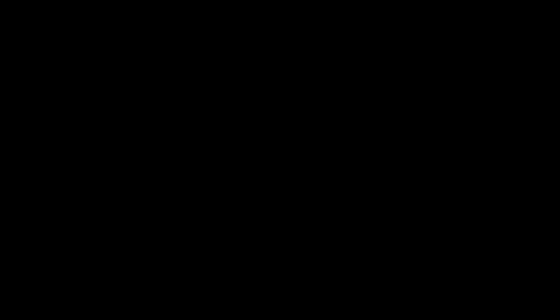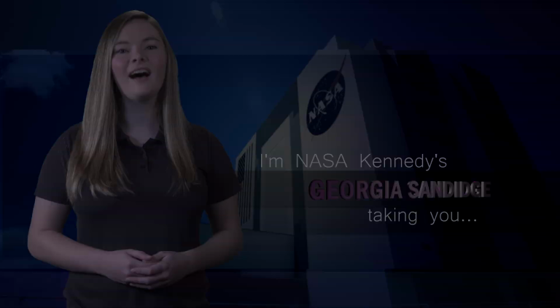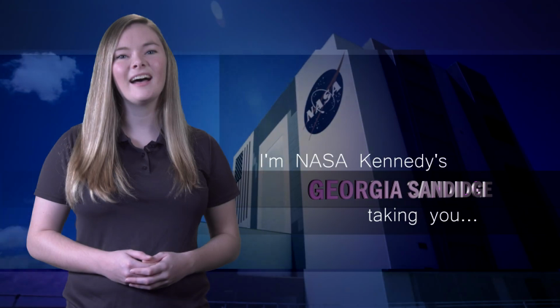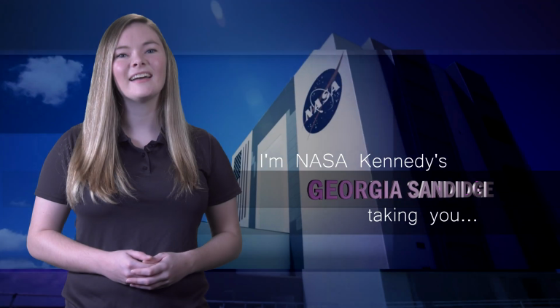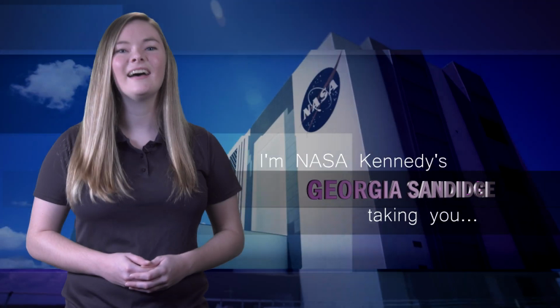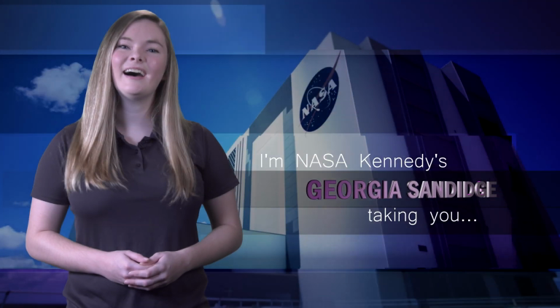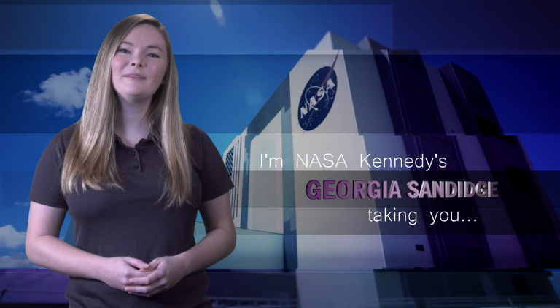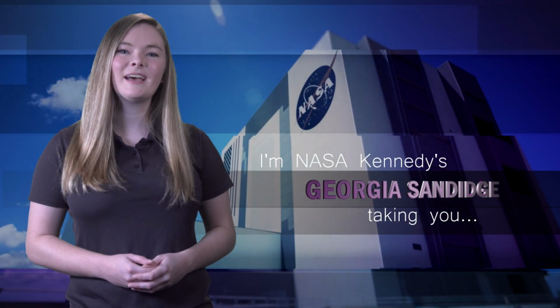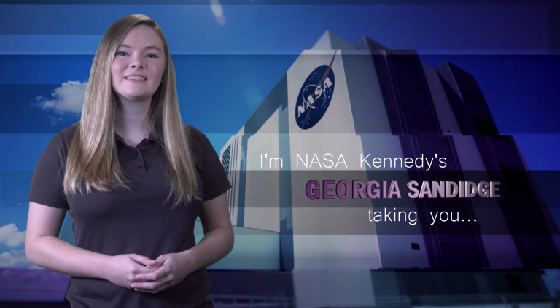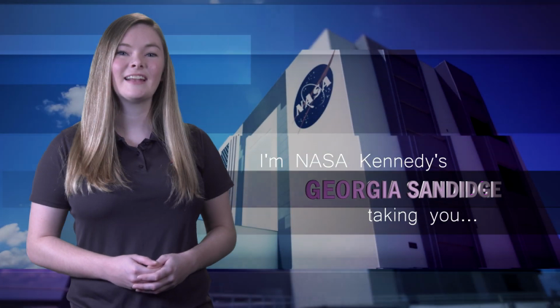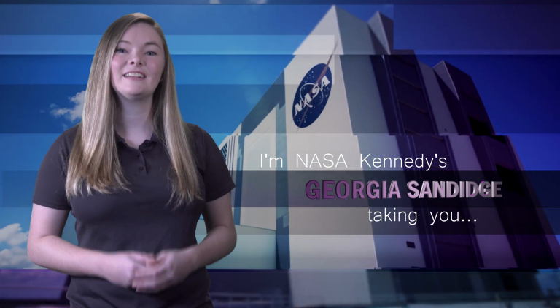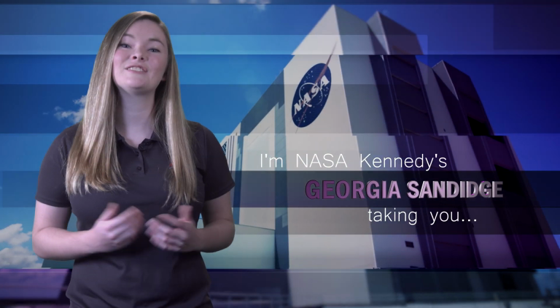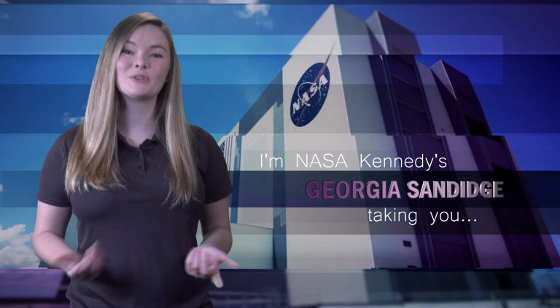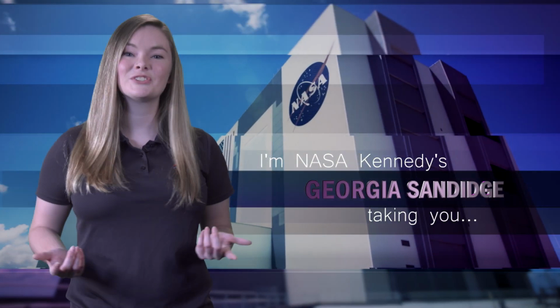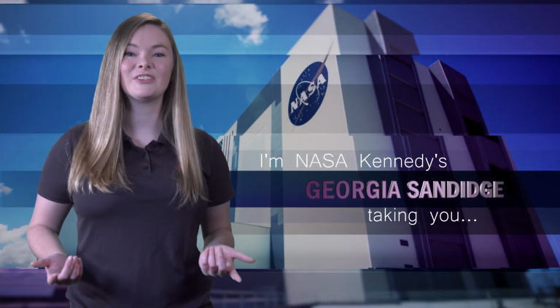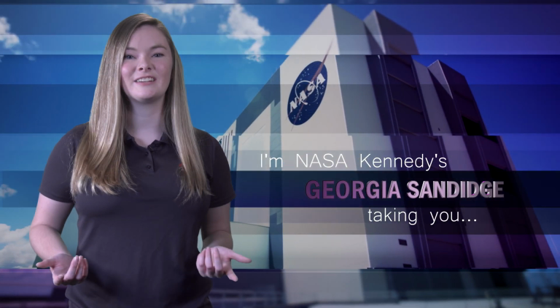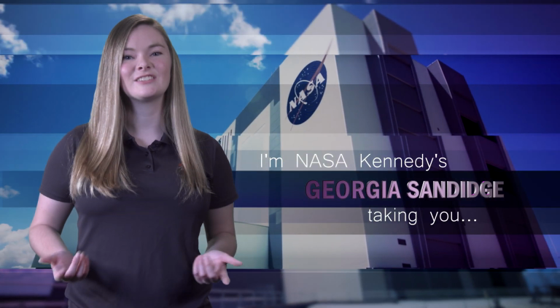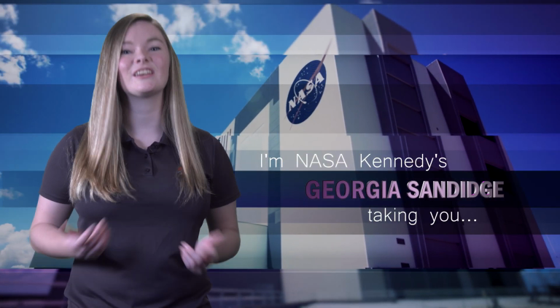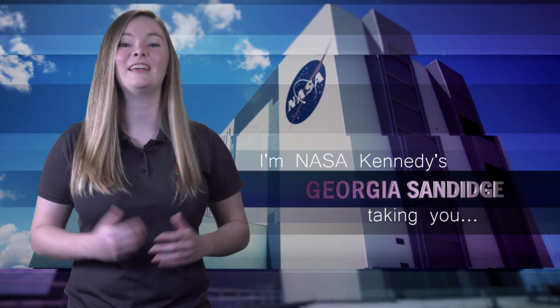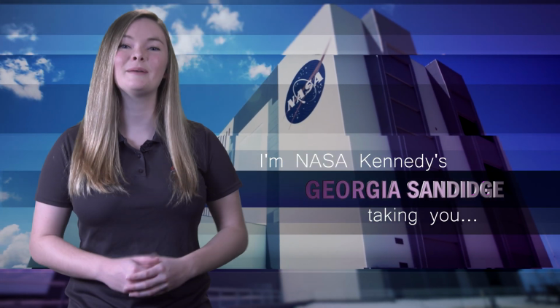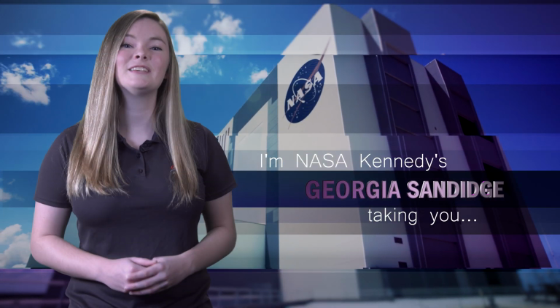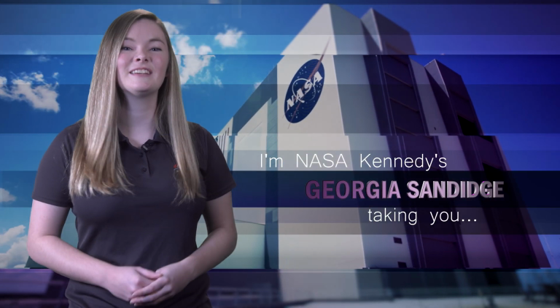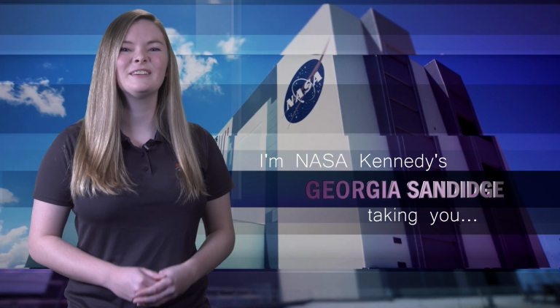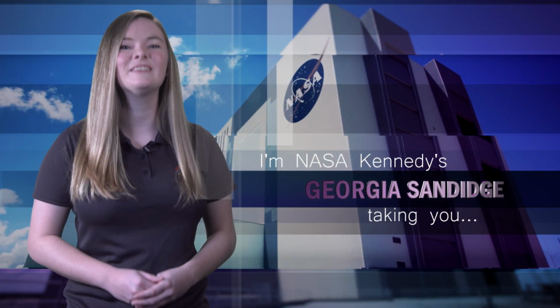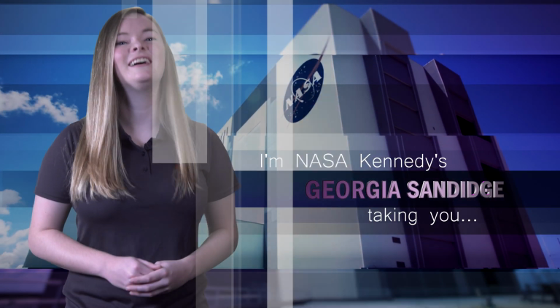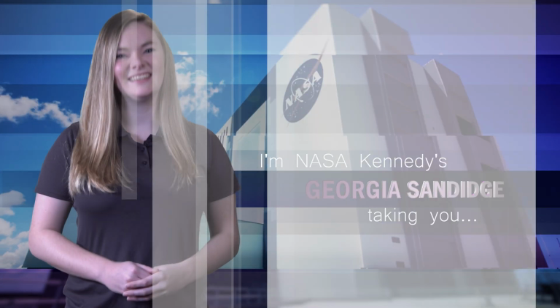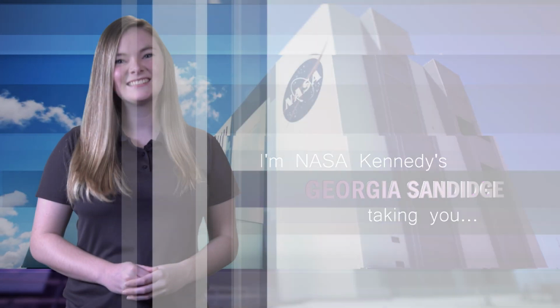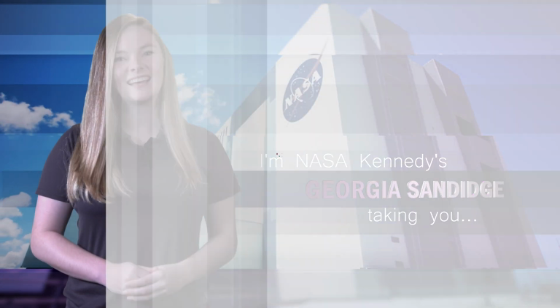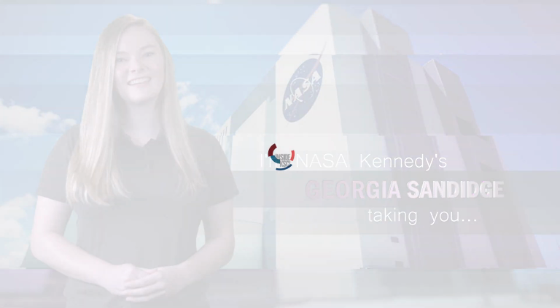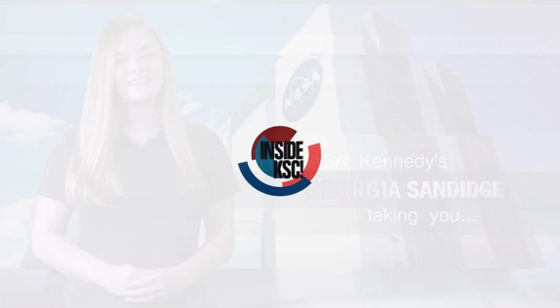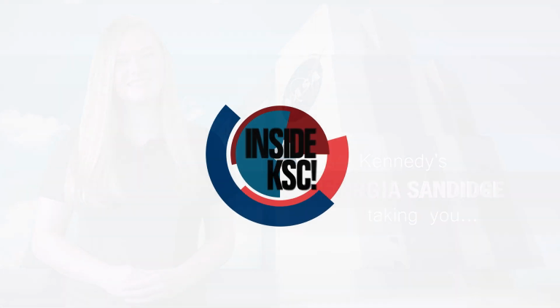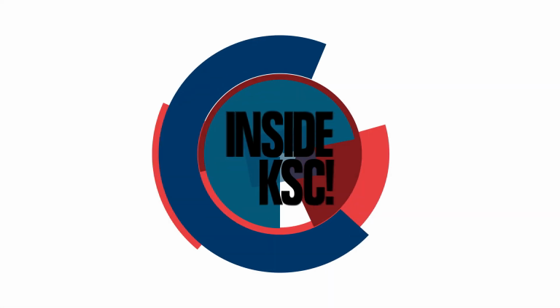Hi, I'm NASA Kennedy's Georgia Sandage, and I'm taking you Inside KSC.